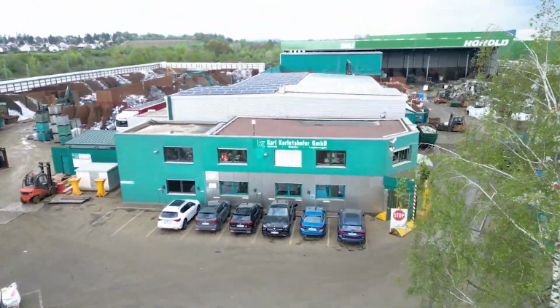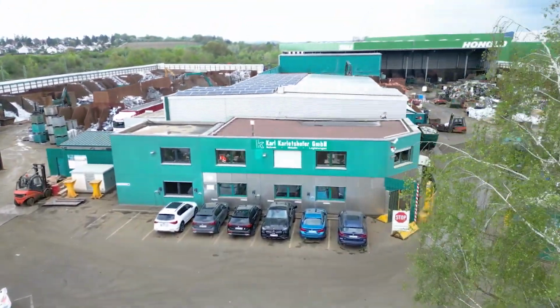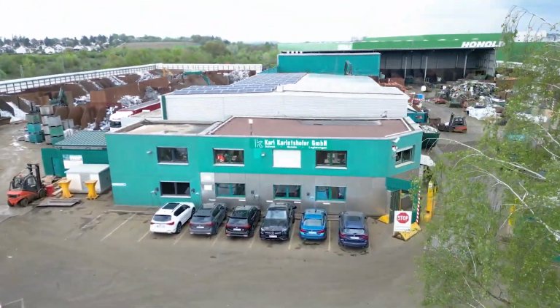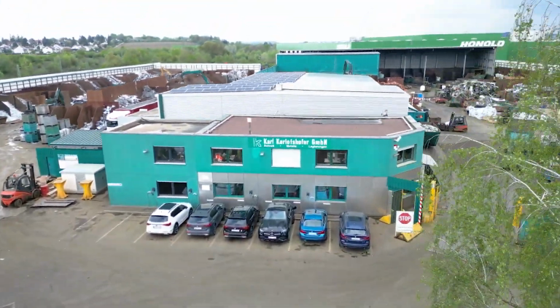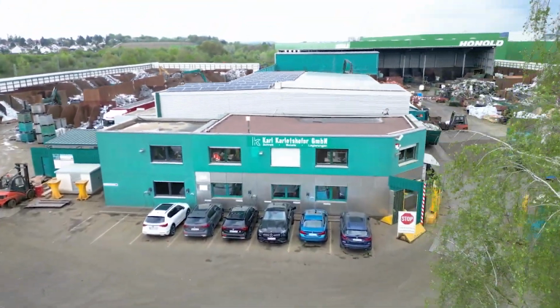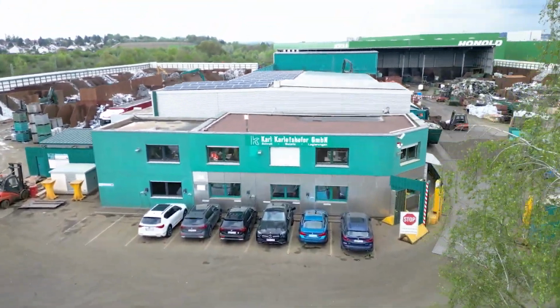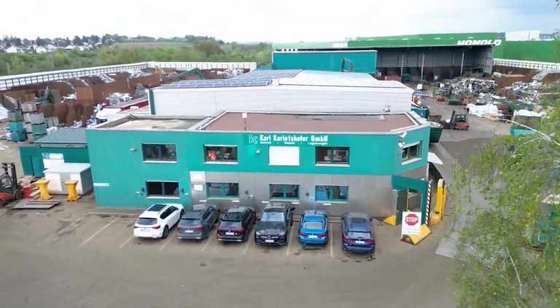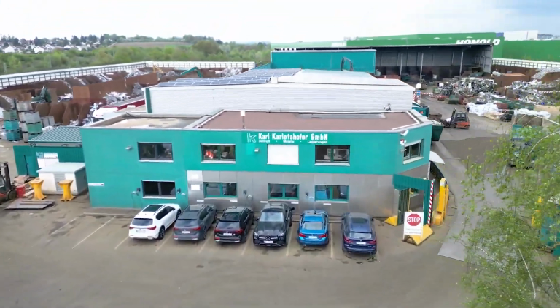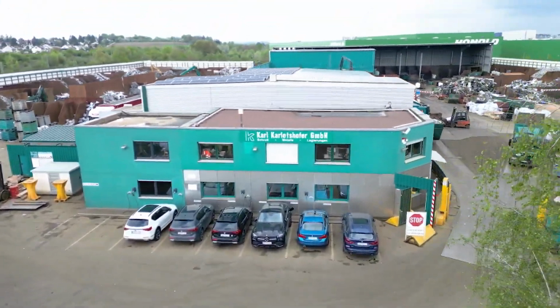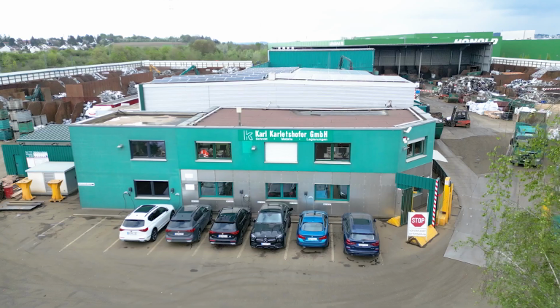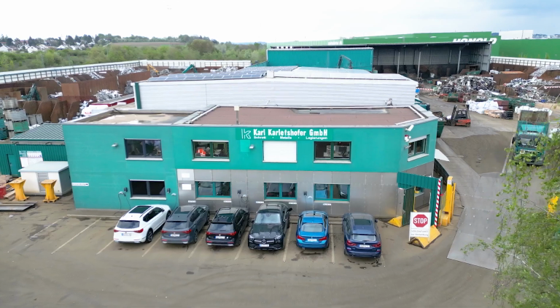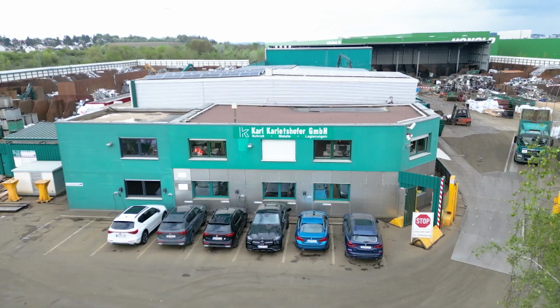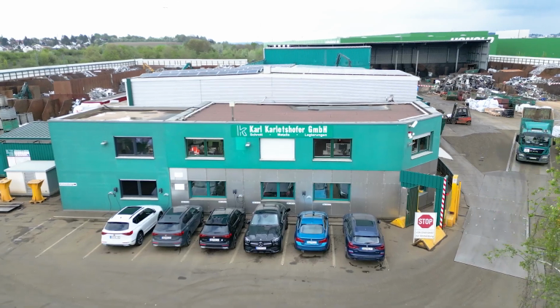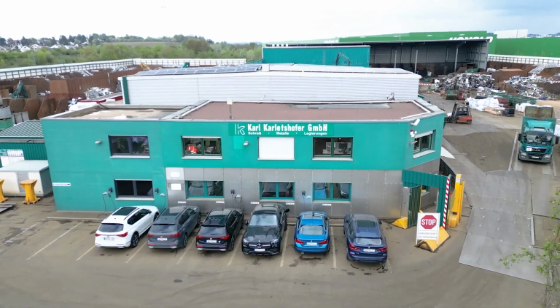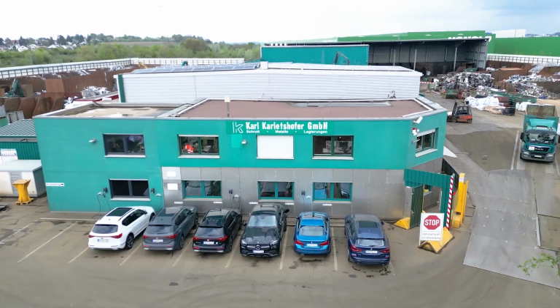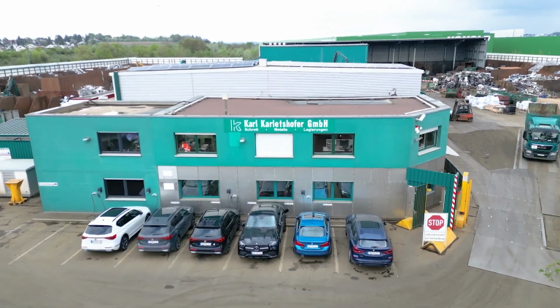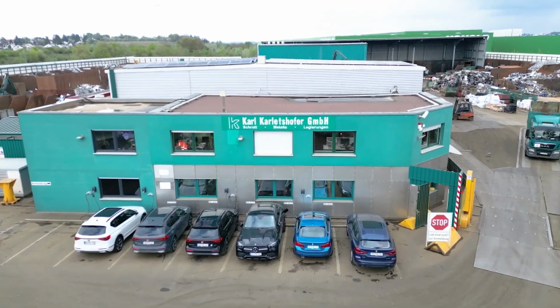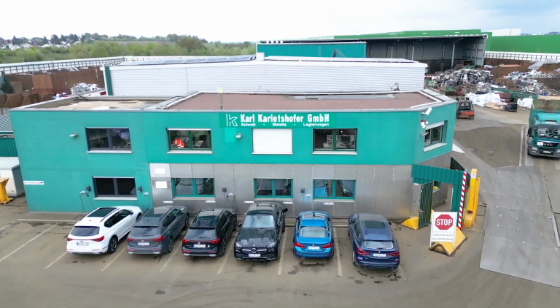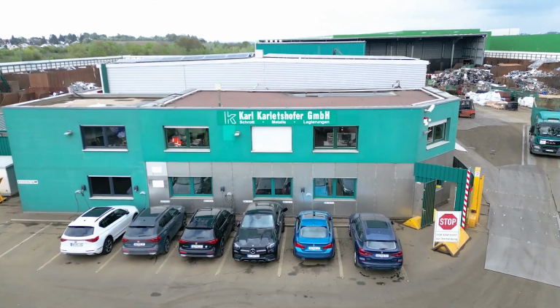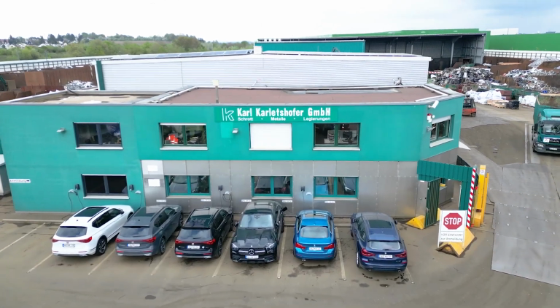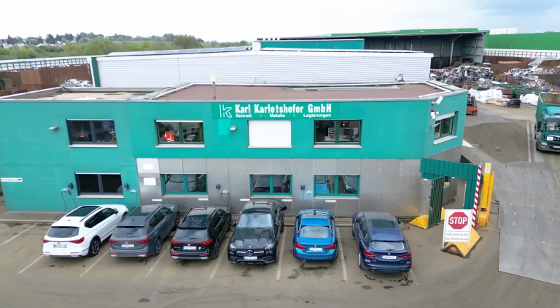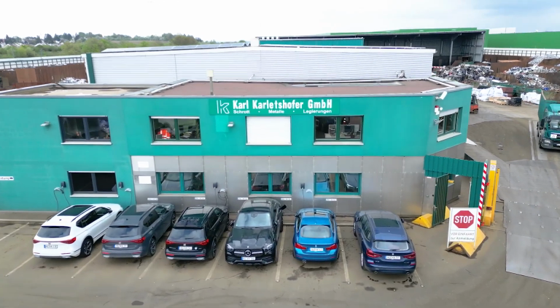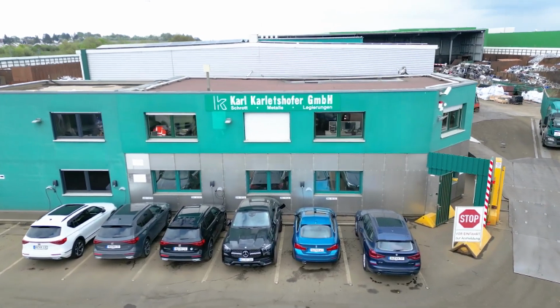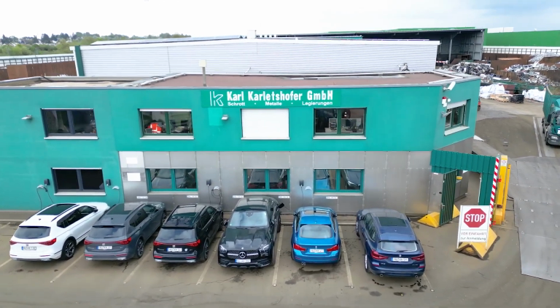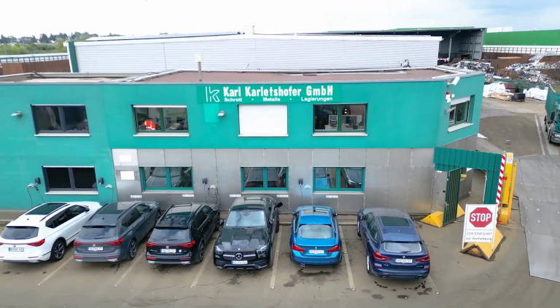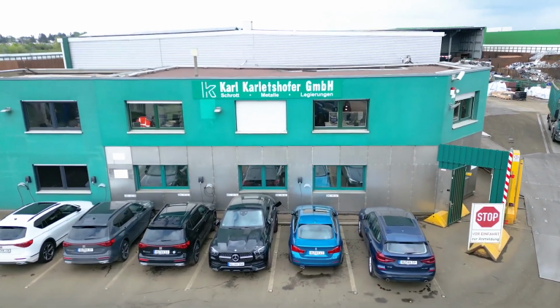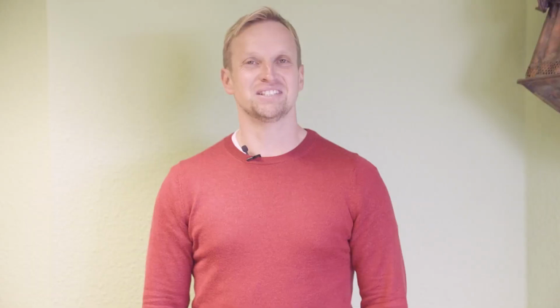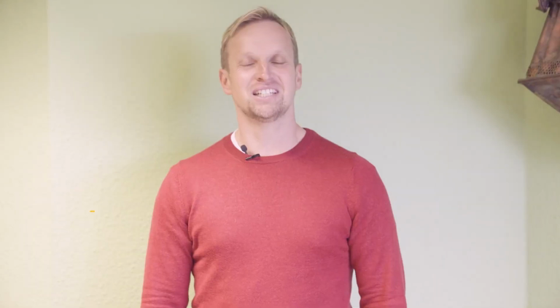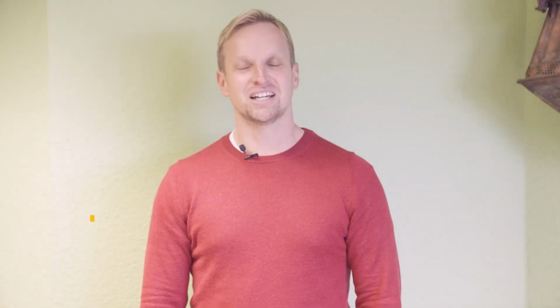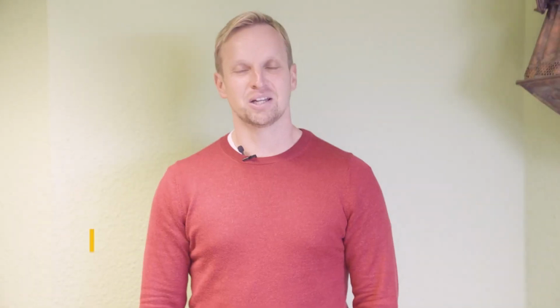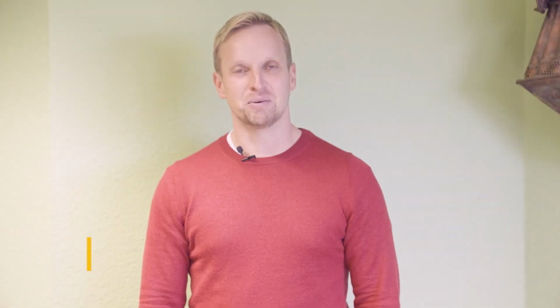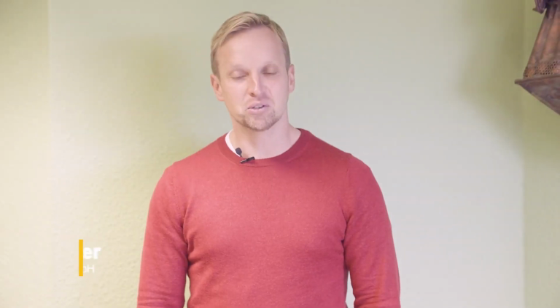My name is Clemens Kalatsofa. I am the owner and managing director of Karl Kalatsofa GmbH, based in New Ulm, Germany.